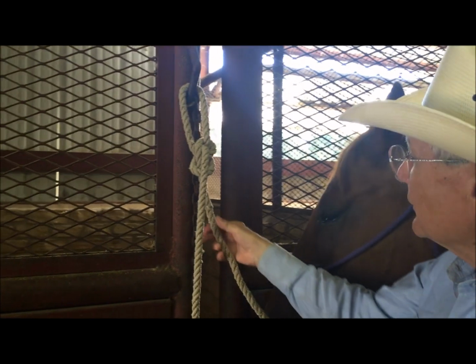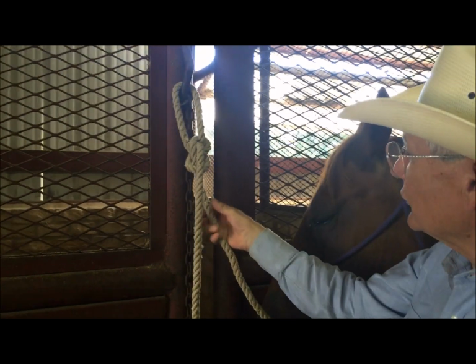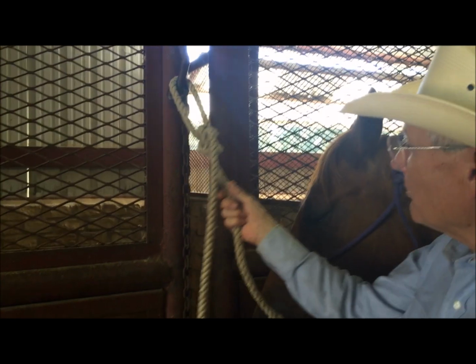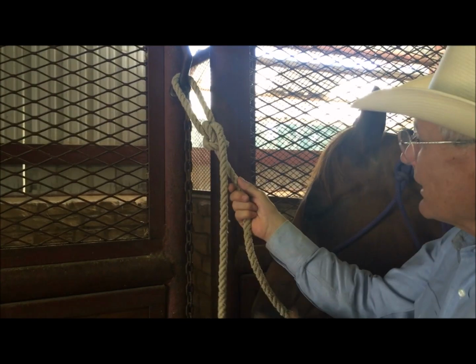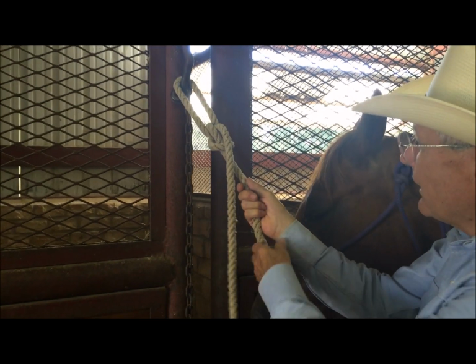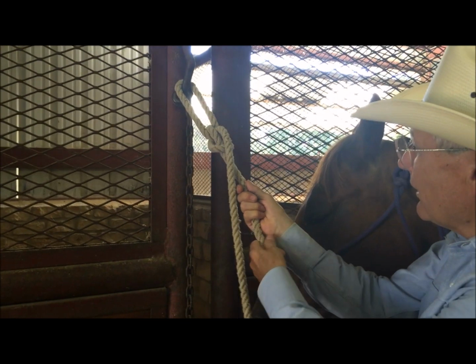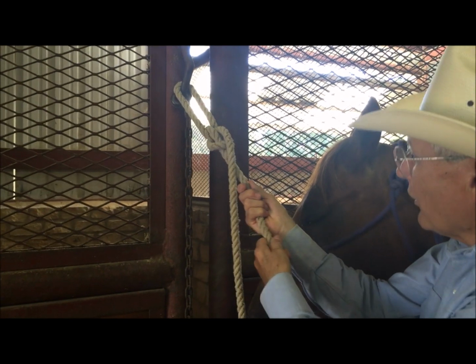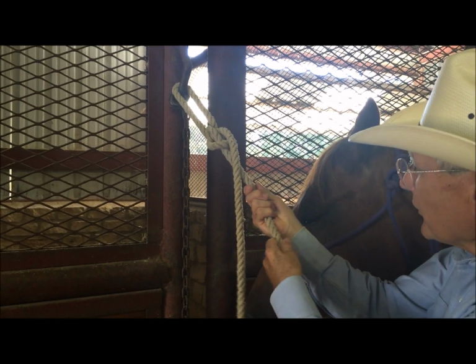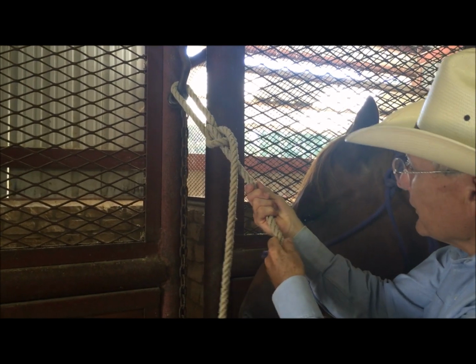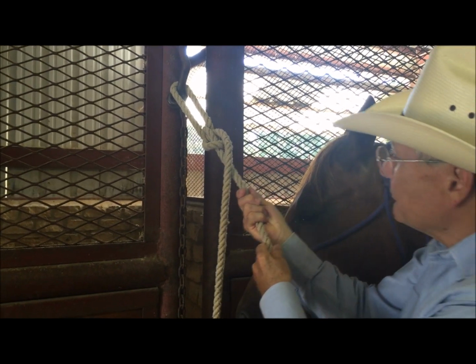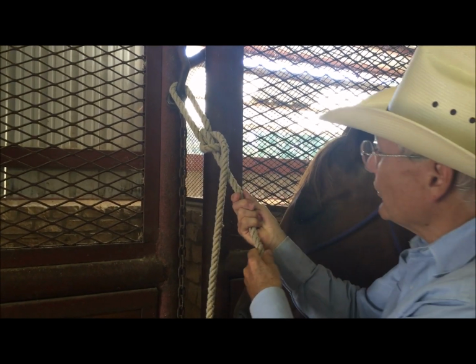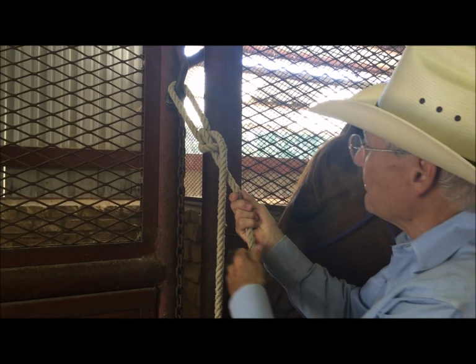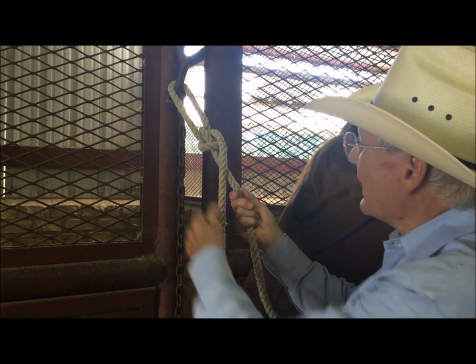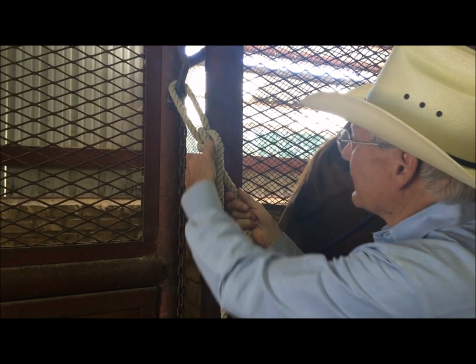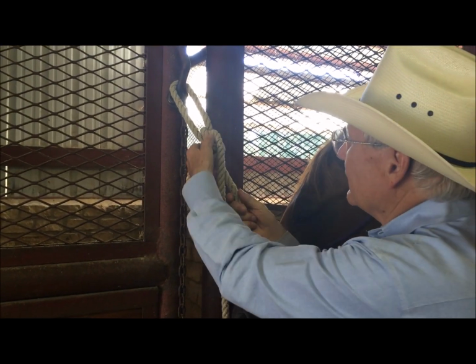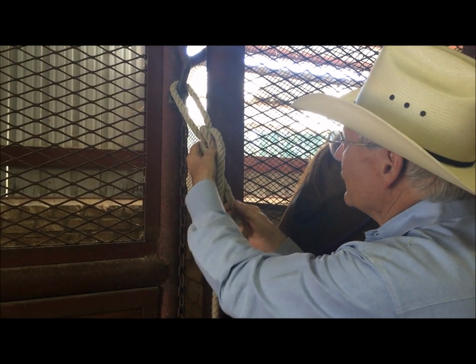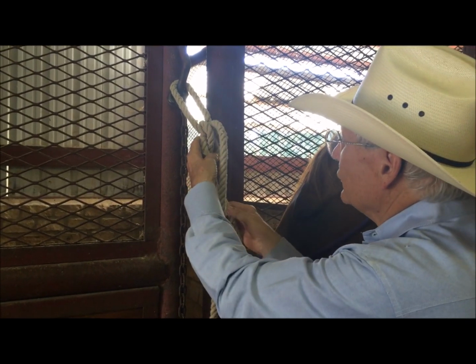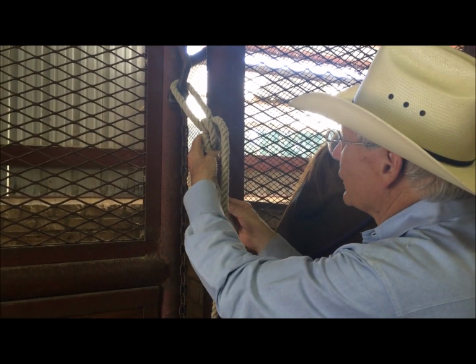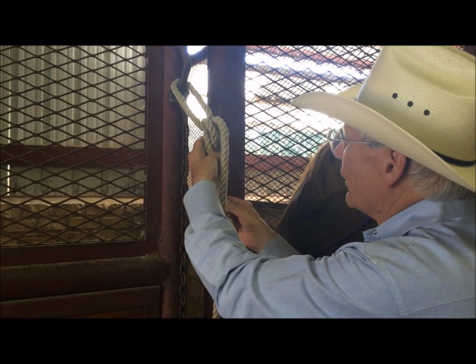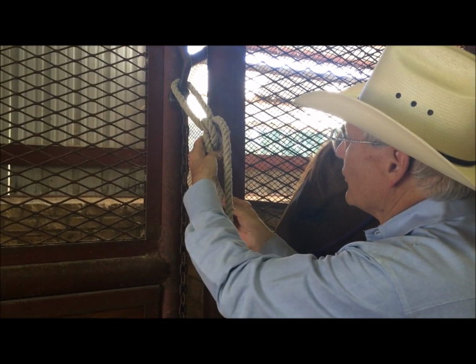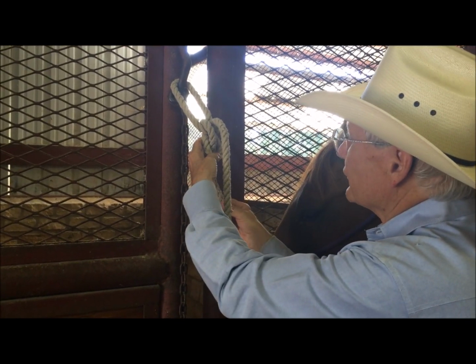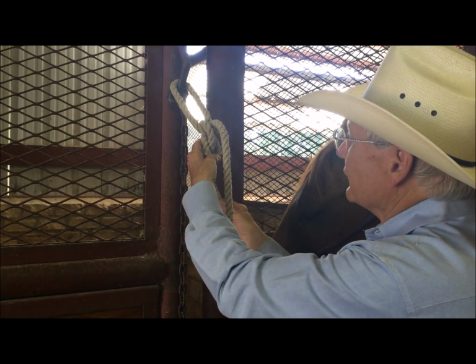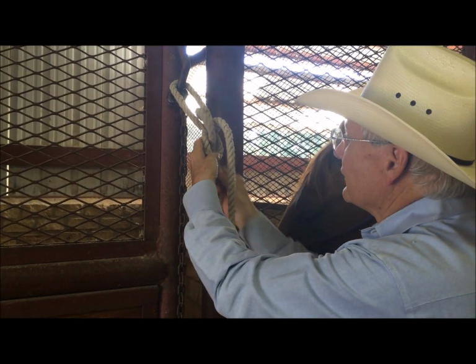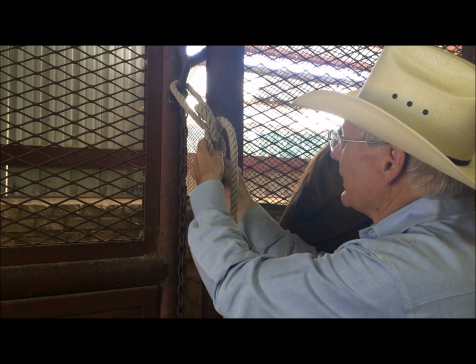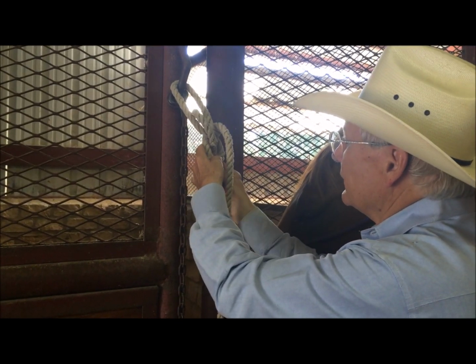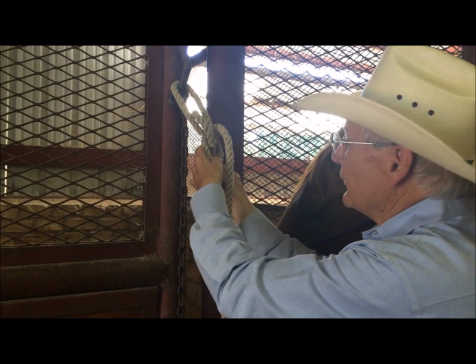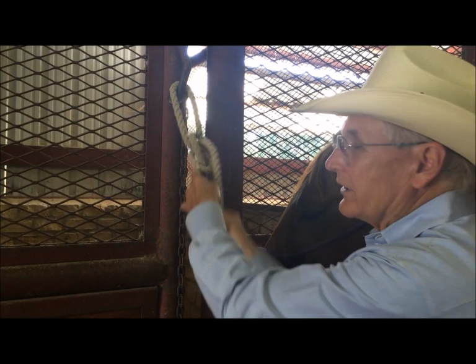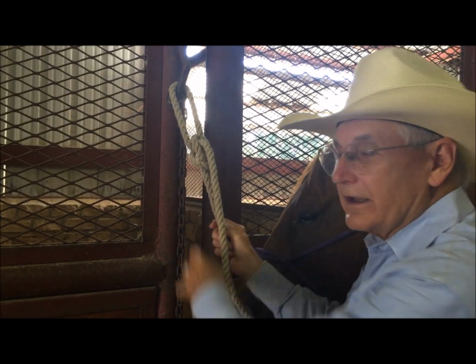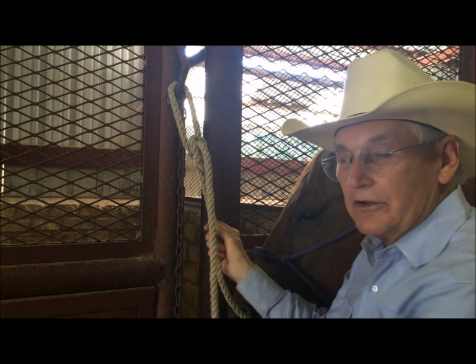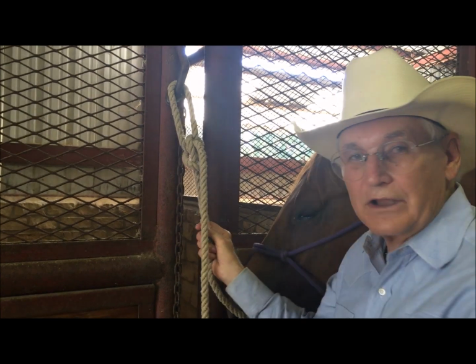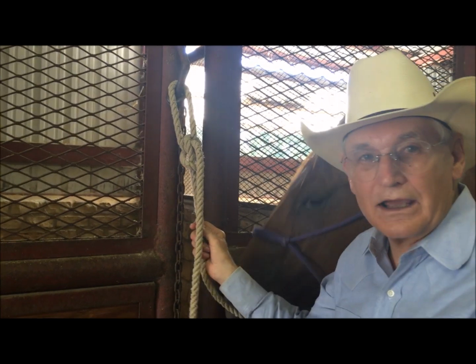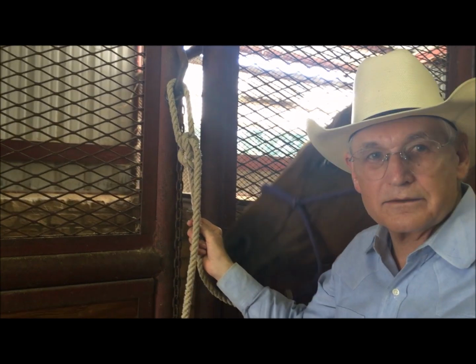No matter how hard they pull back, you can always get slack here and untie it.